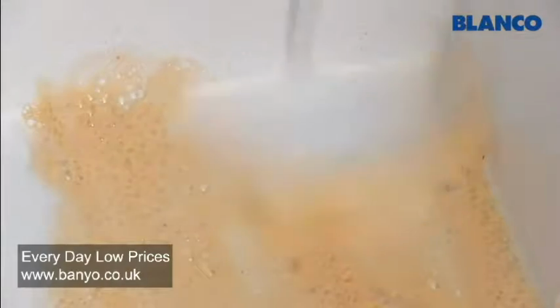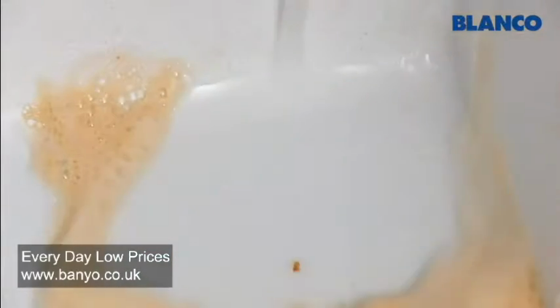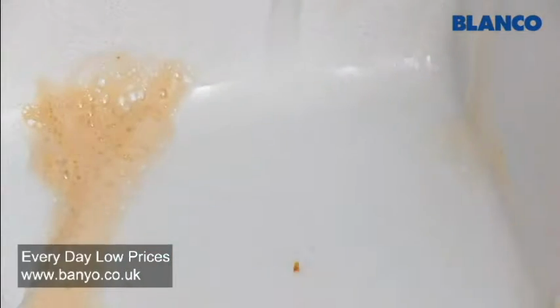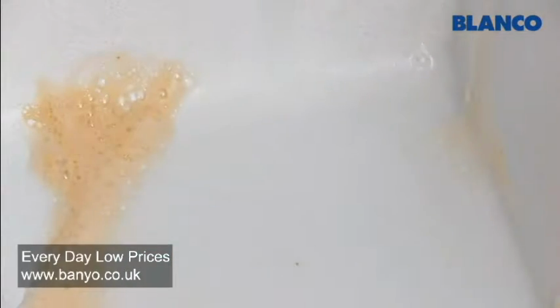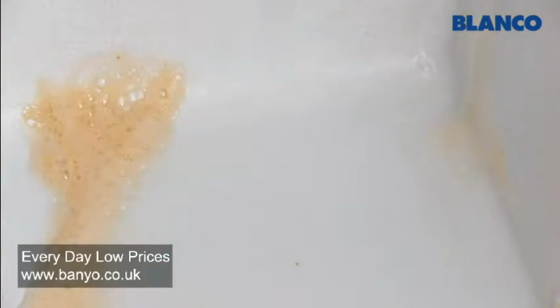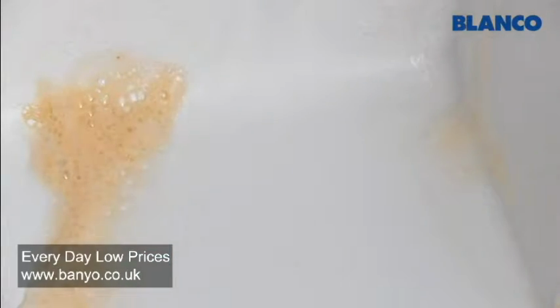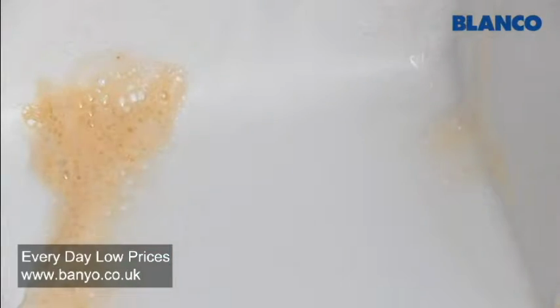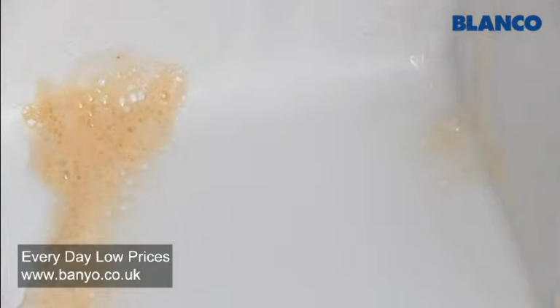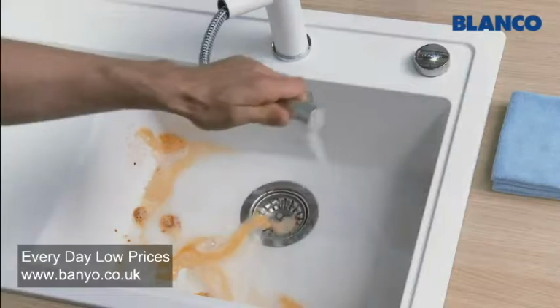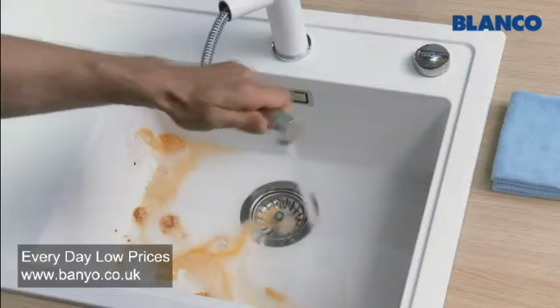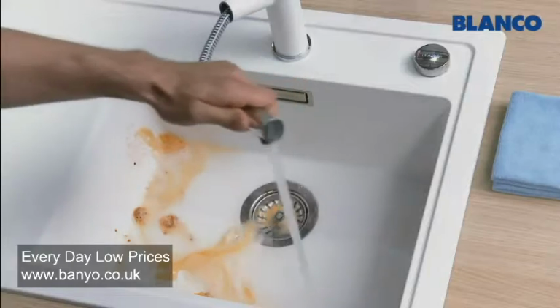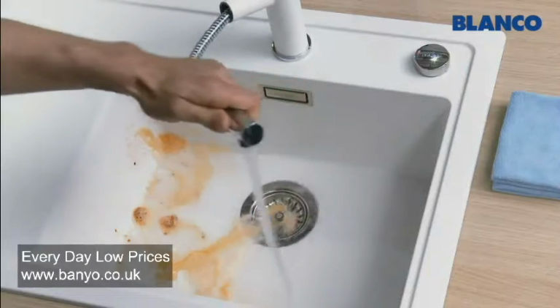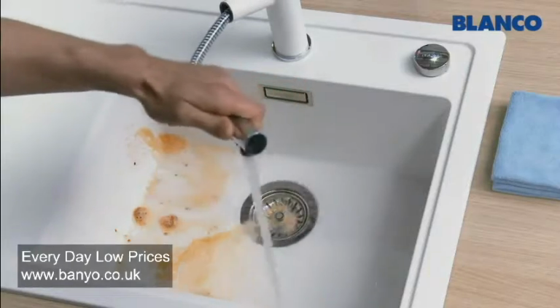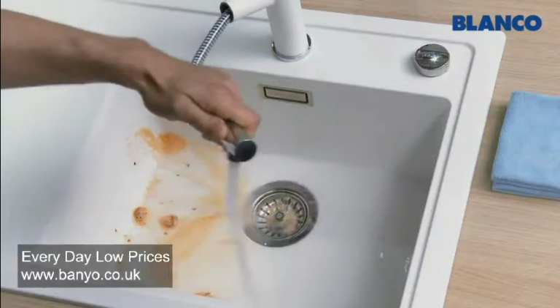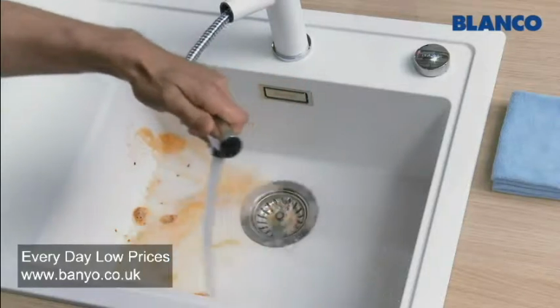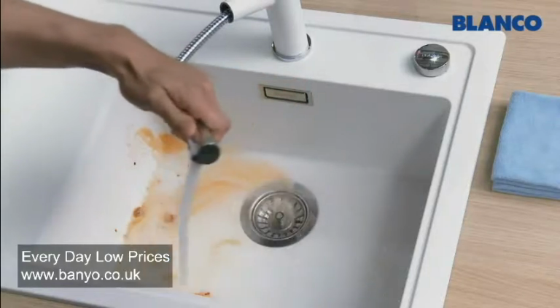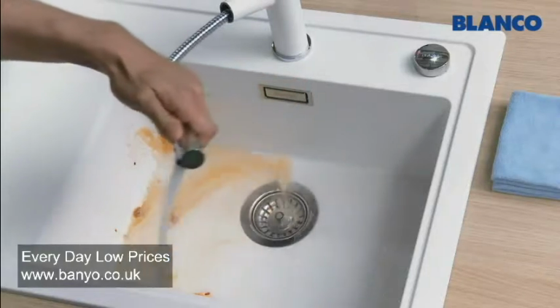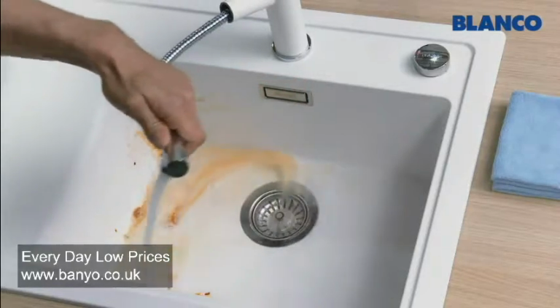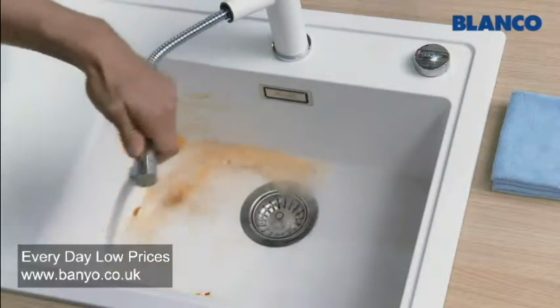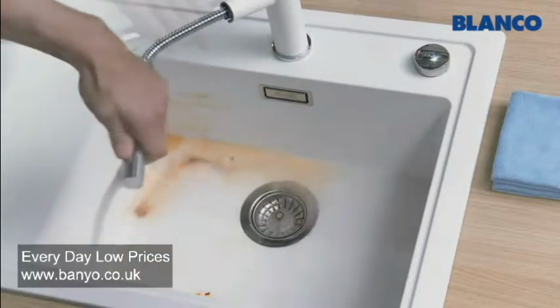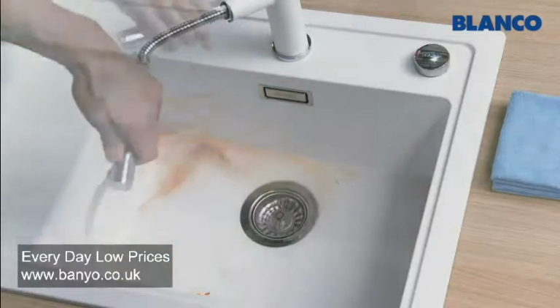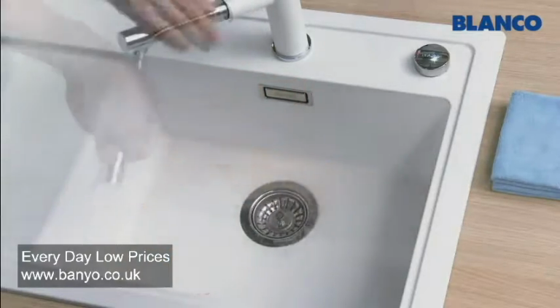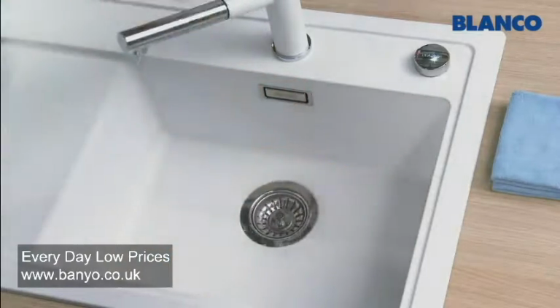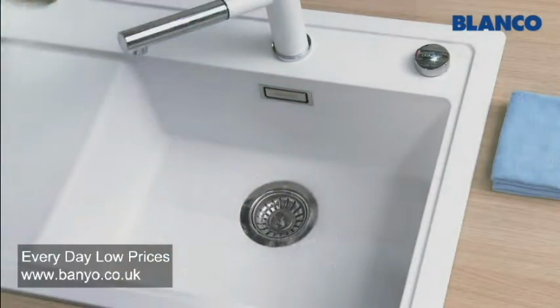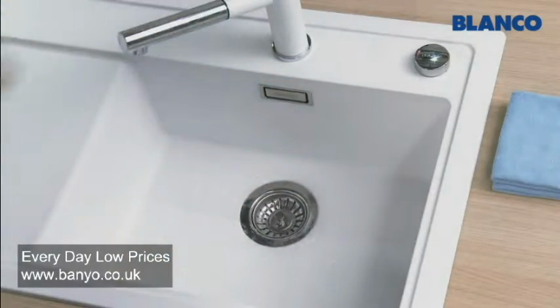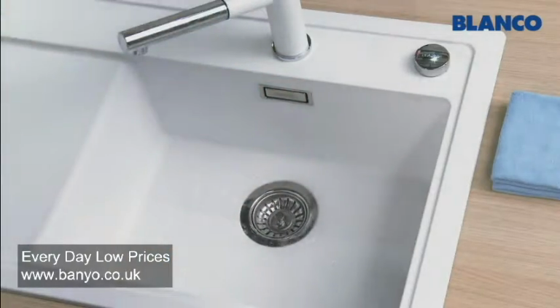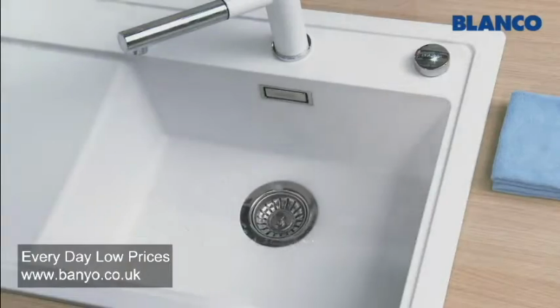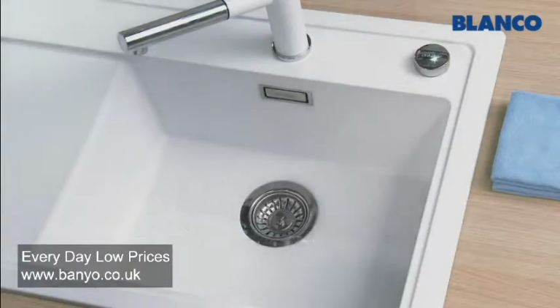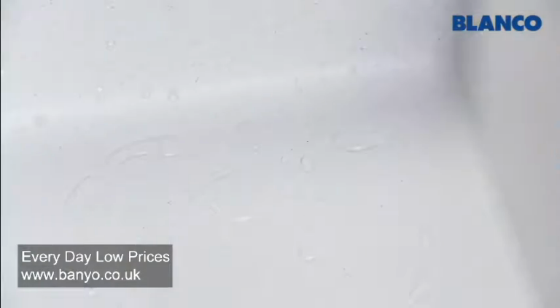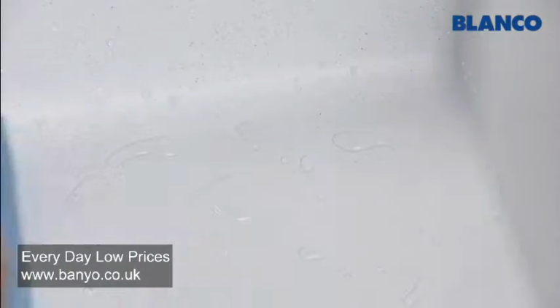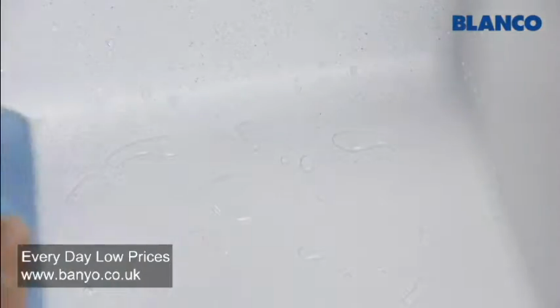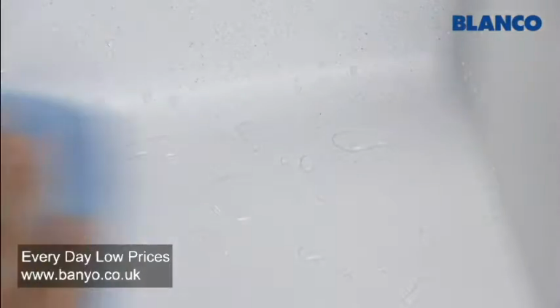Again, just rinse when you've finished and wipe dry to prevent limescale marks.